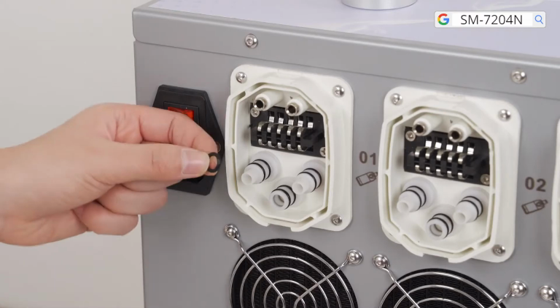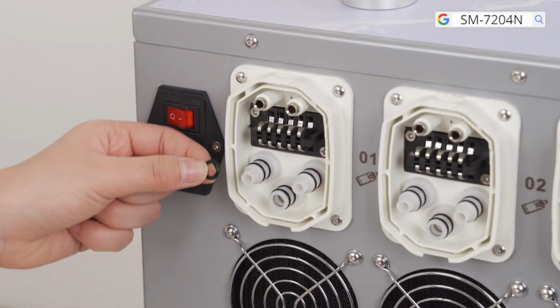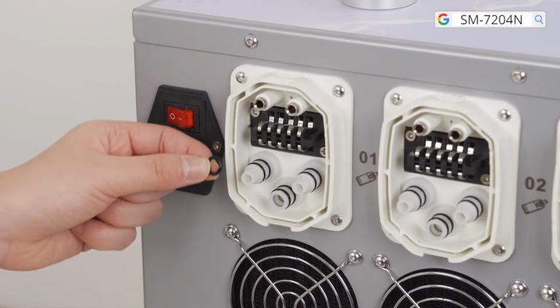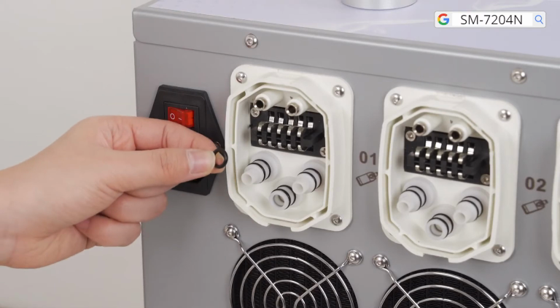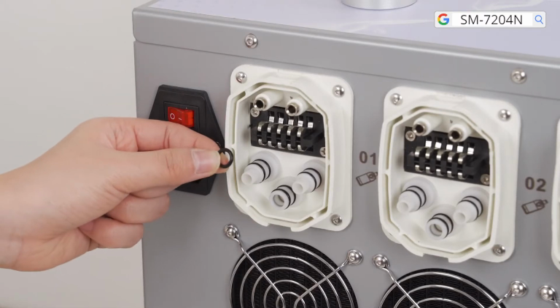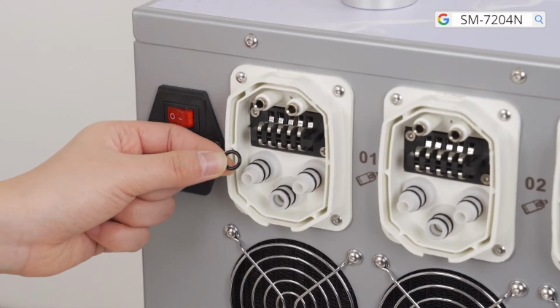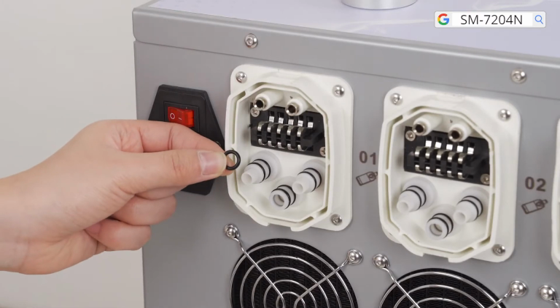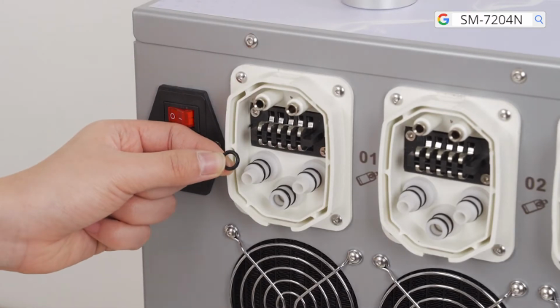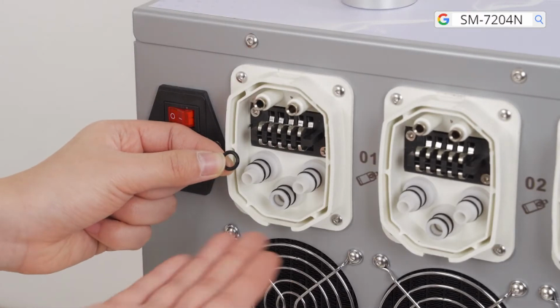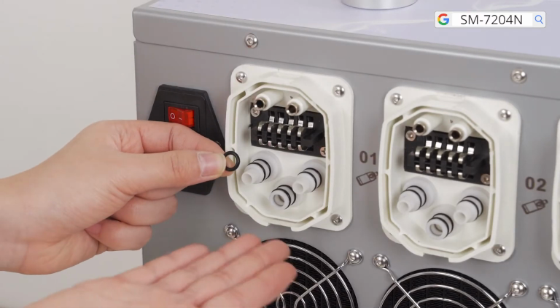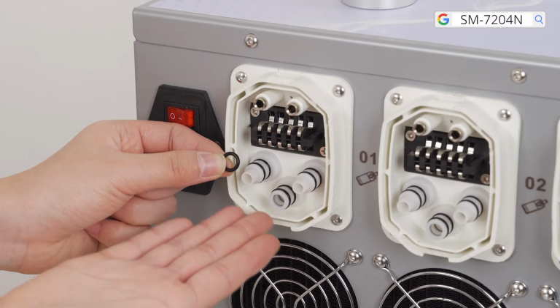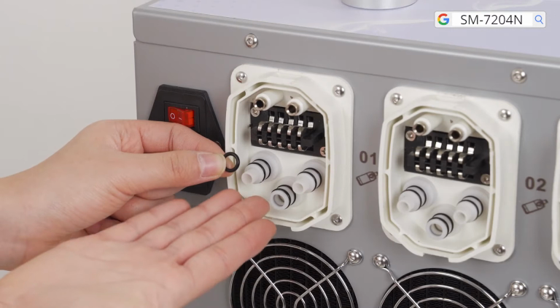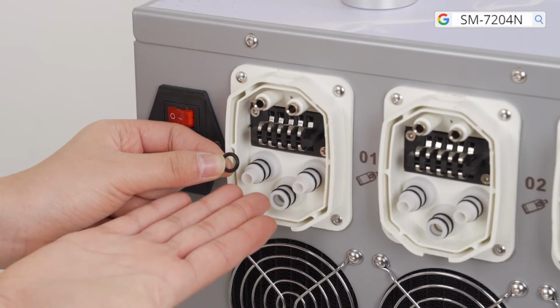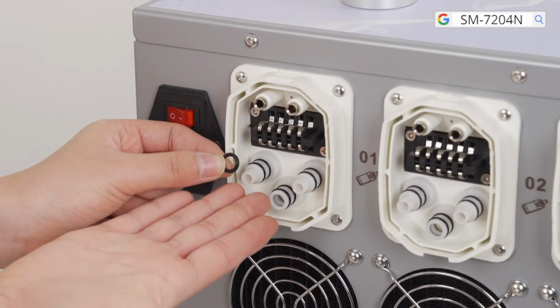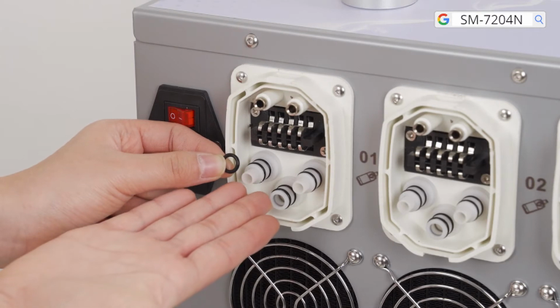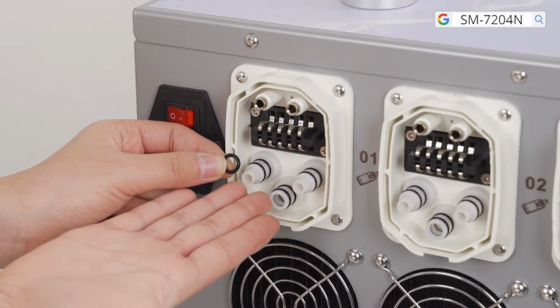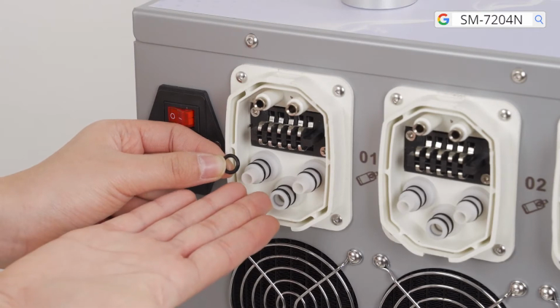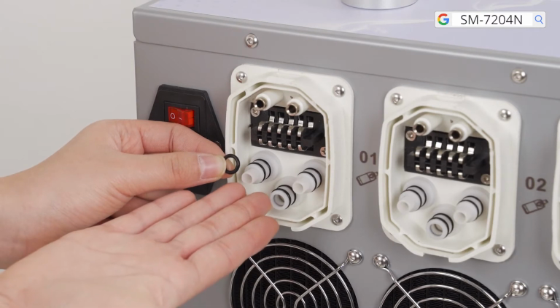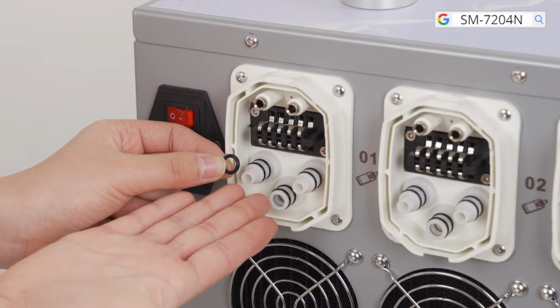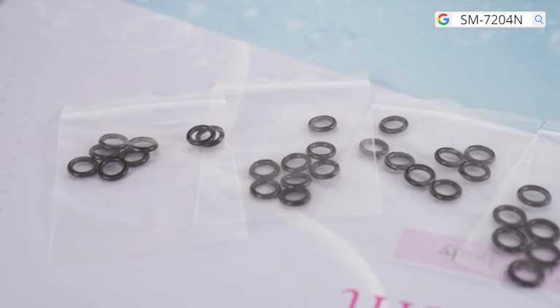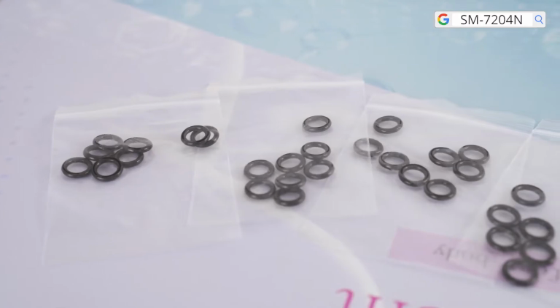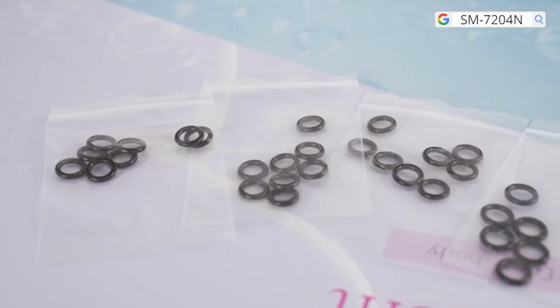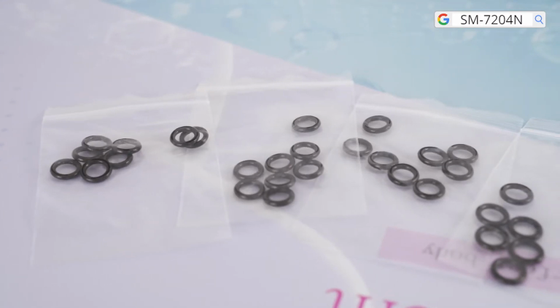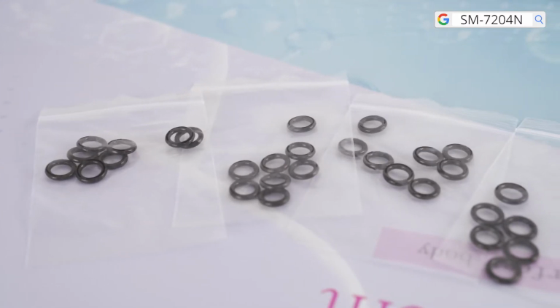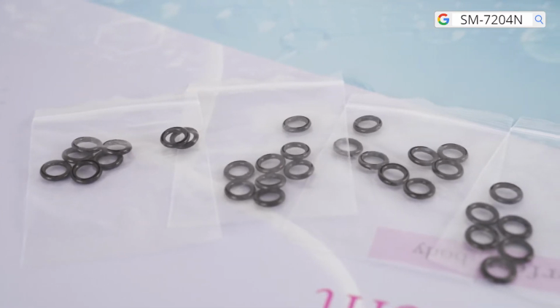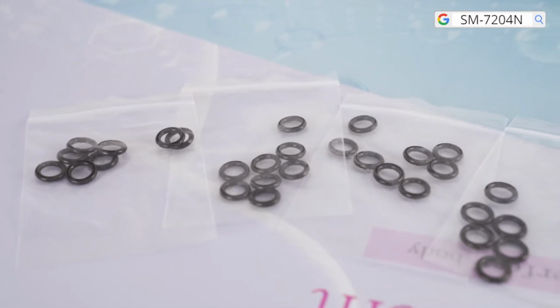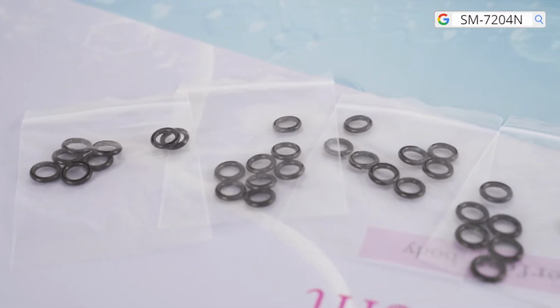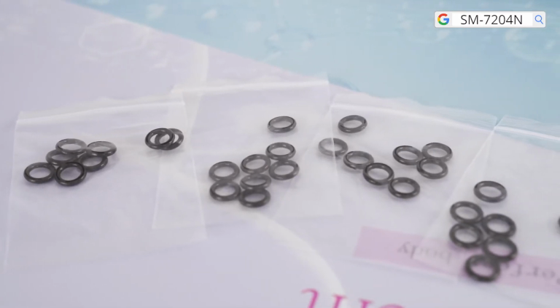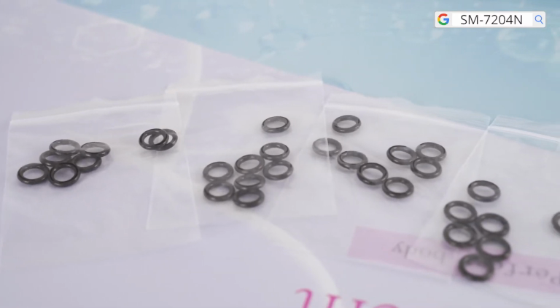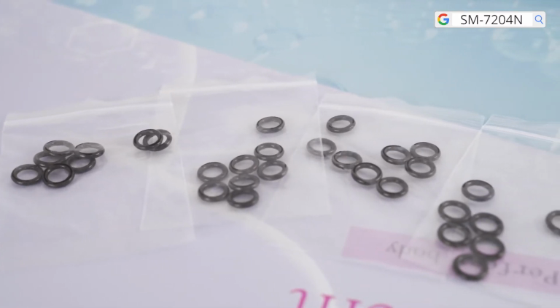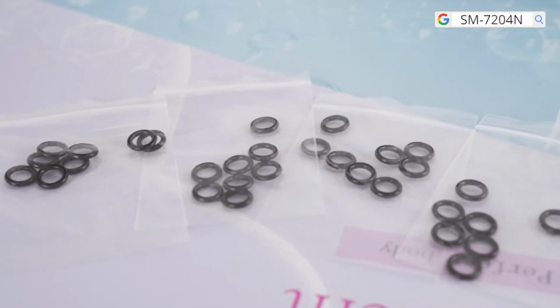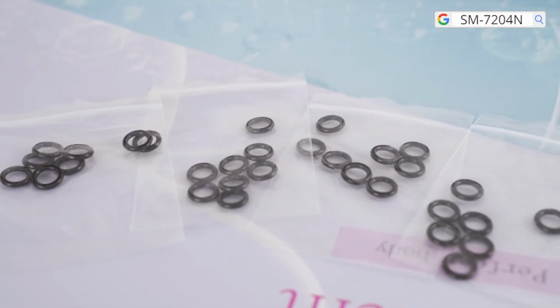When the black rubber seal at the connection is damaged, replace it with a spare one.